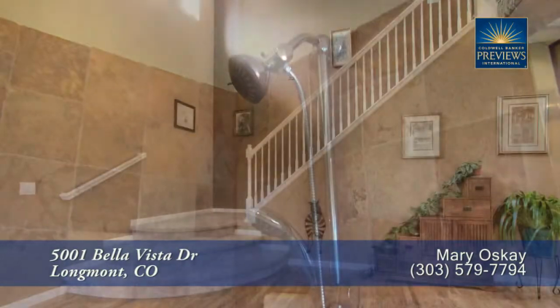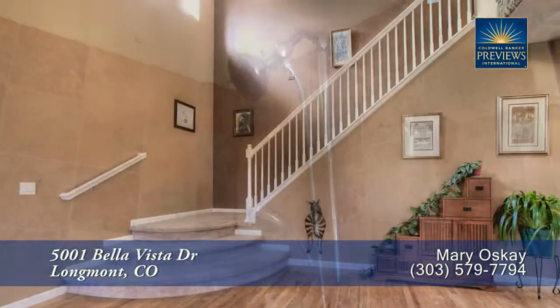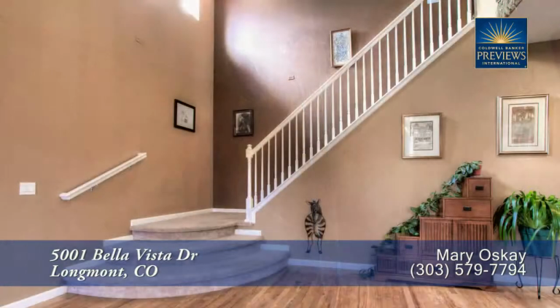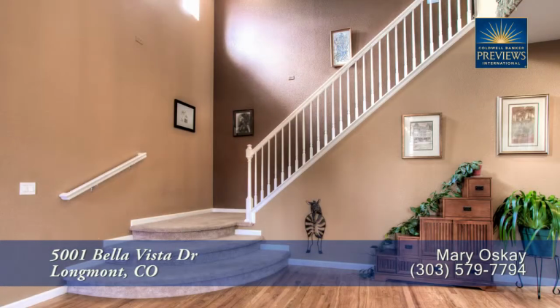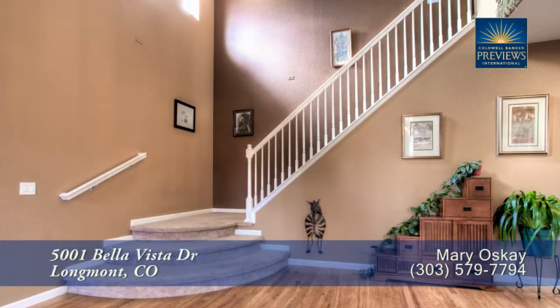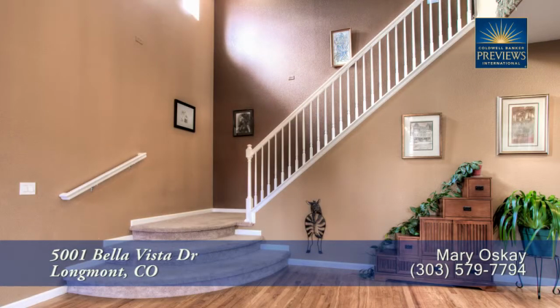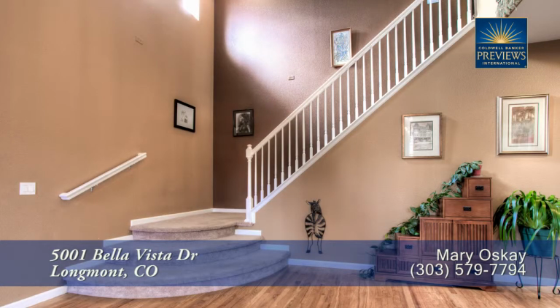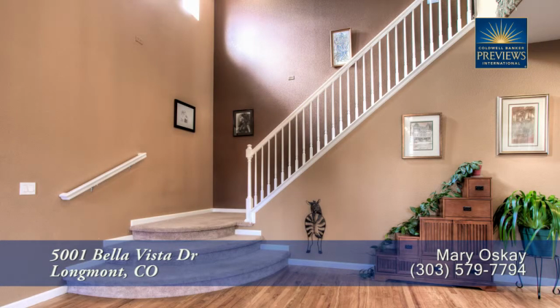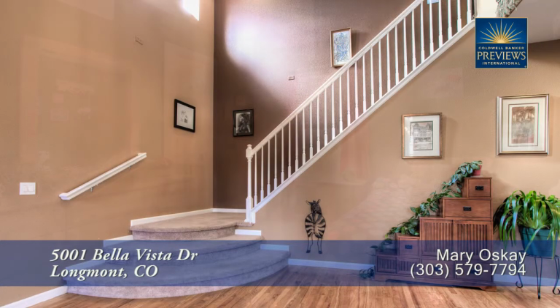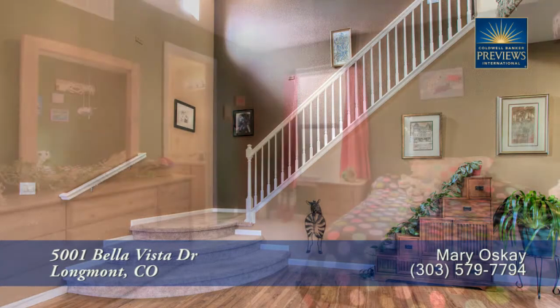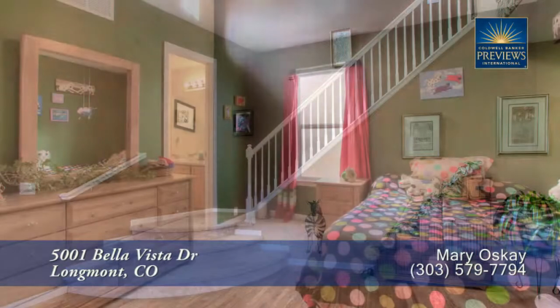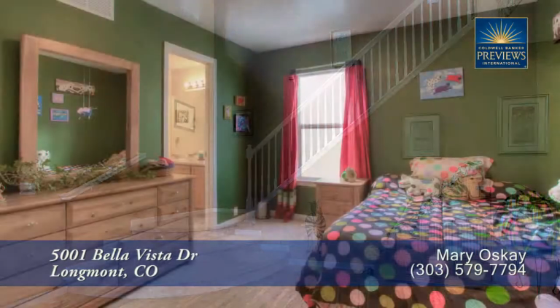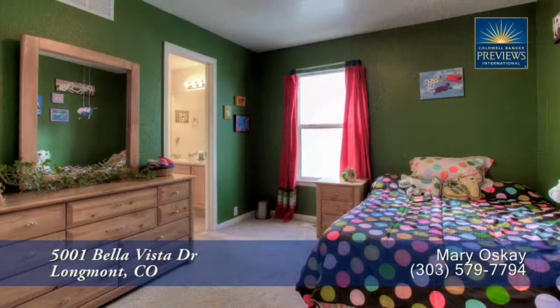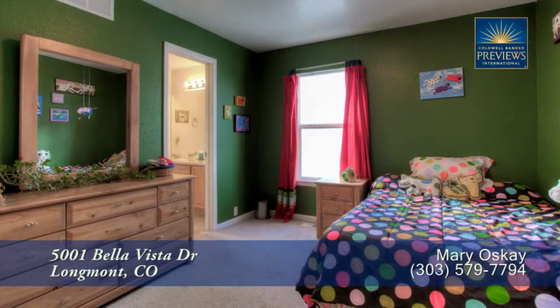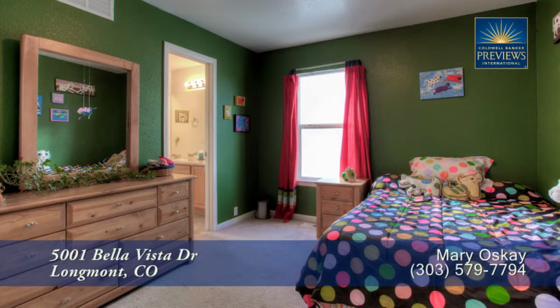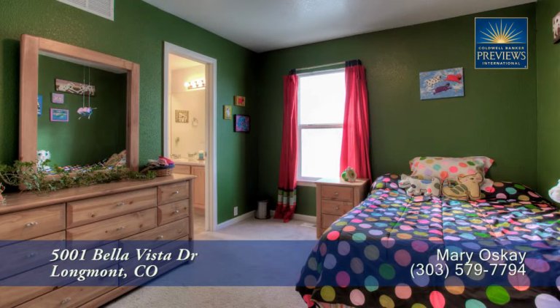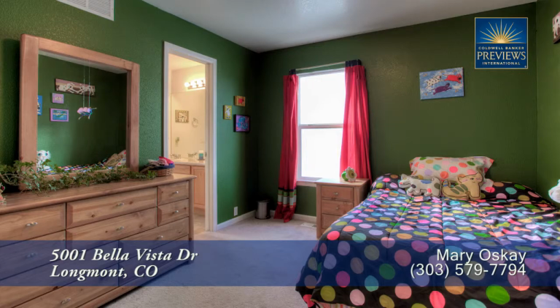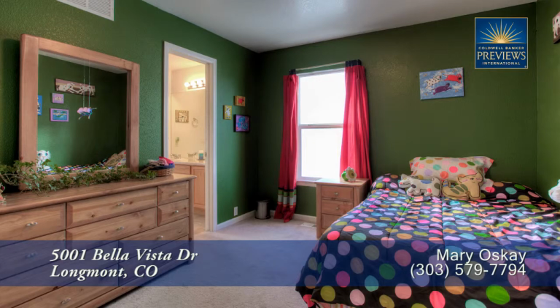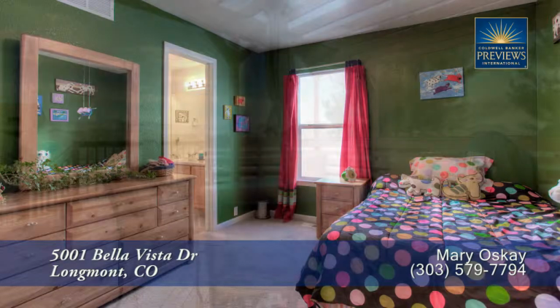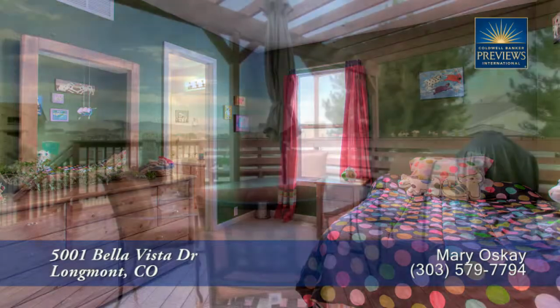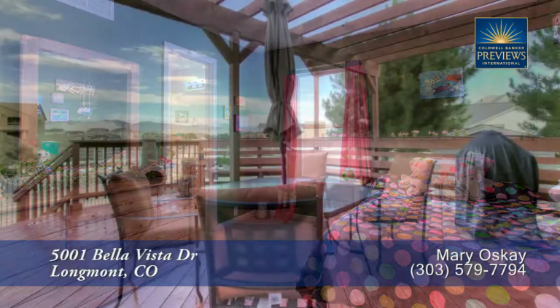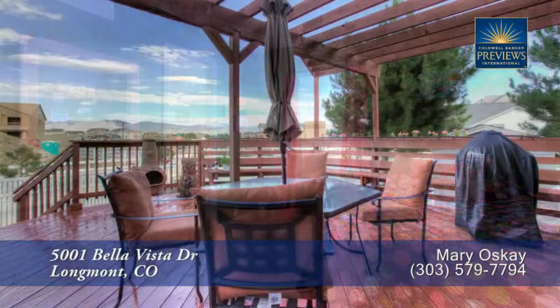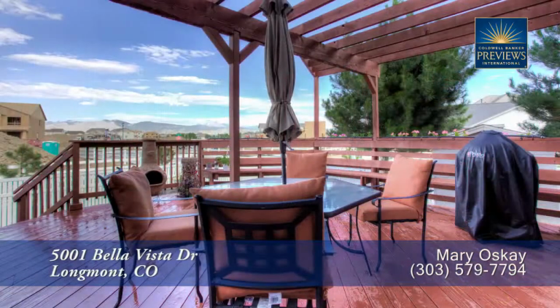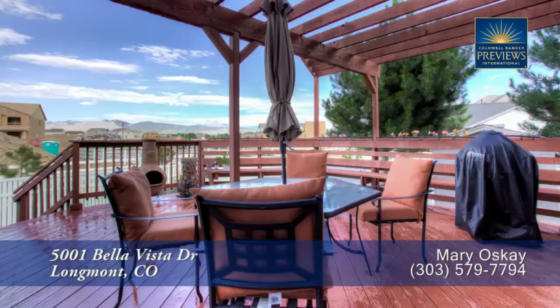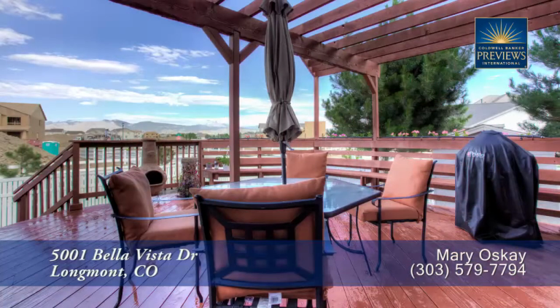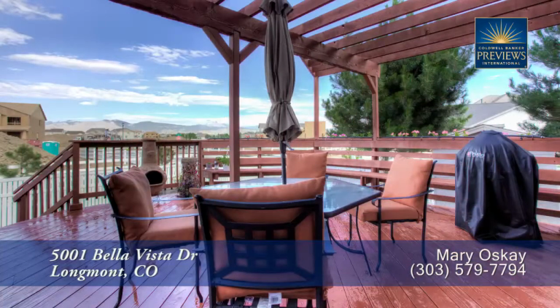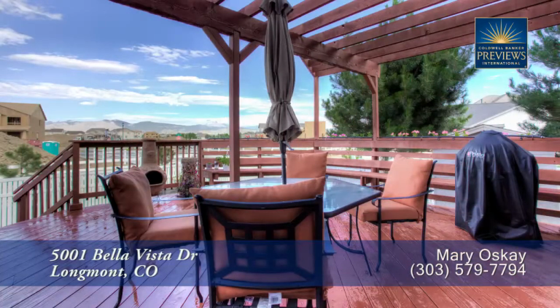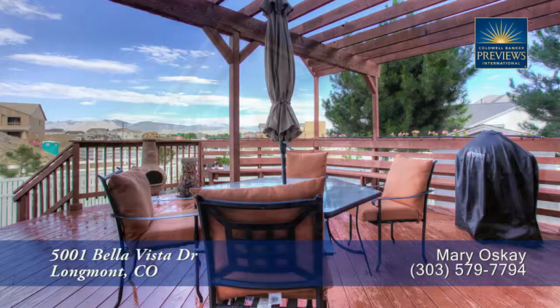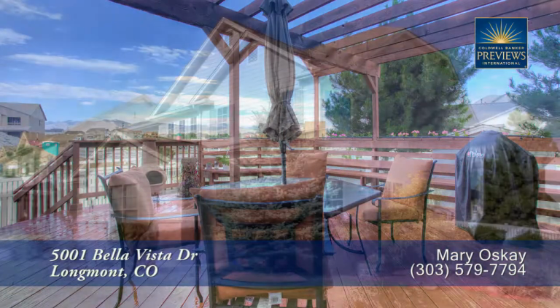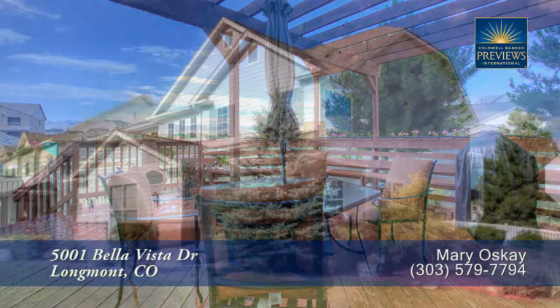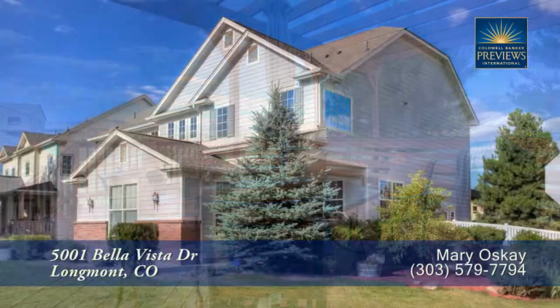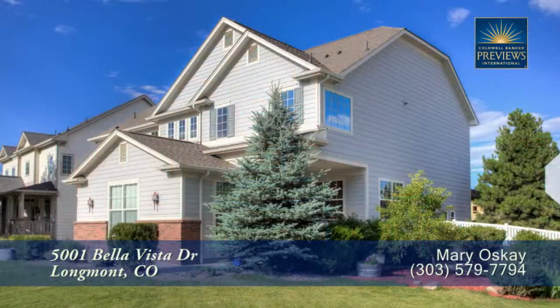There's so much more to see in this home, you'll want to come visit it in person. Please call for a private showing. You'll be glad you did.